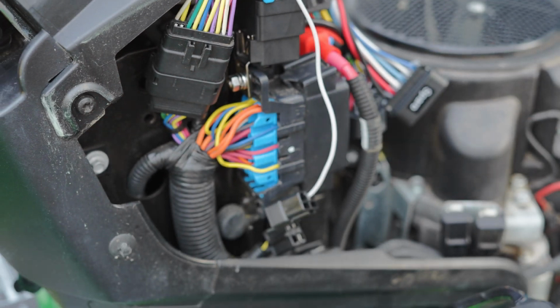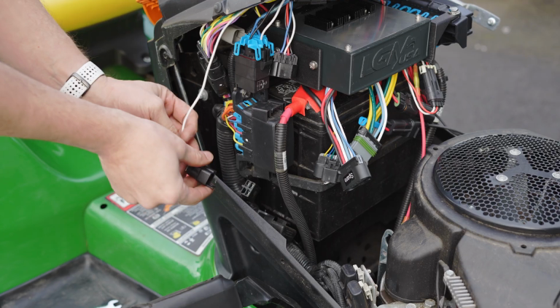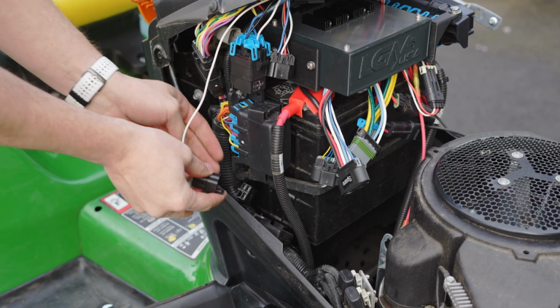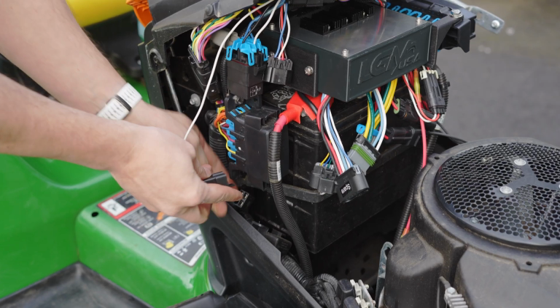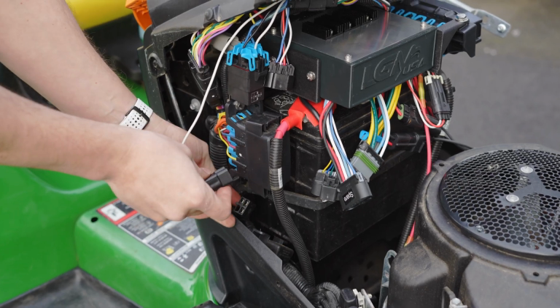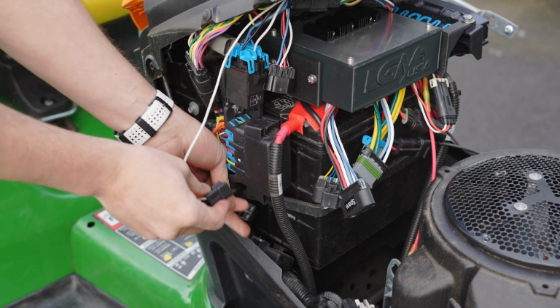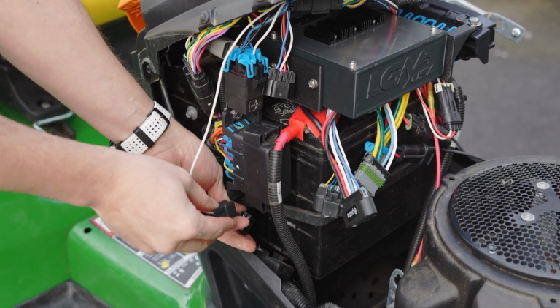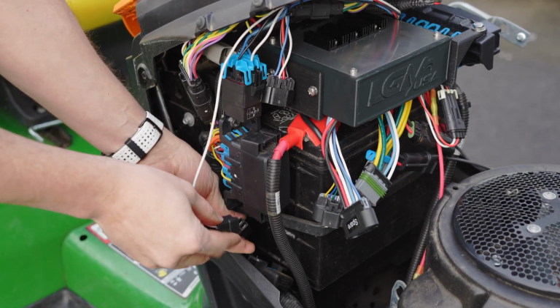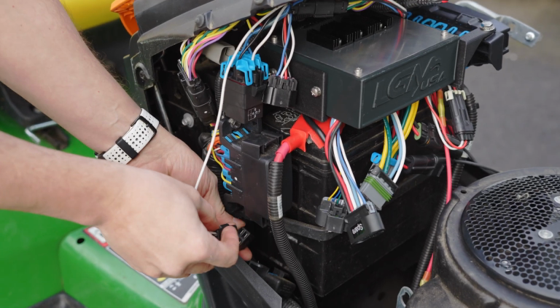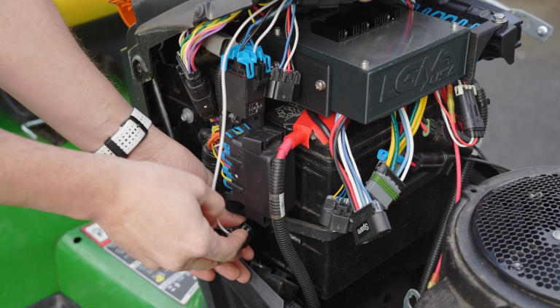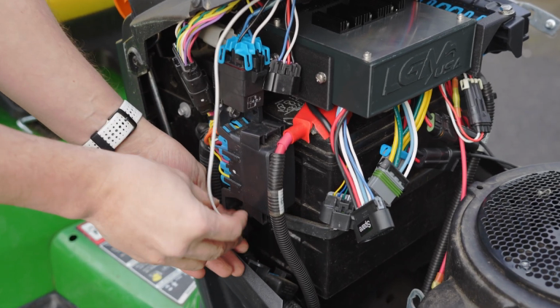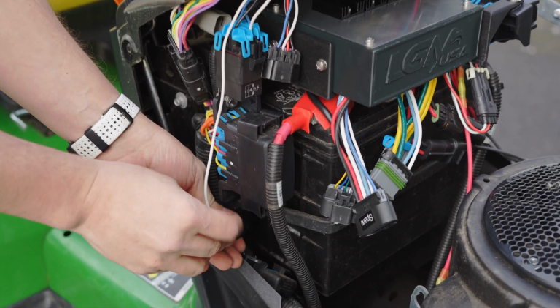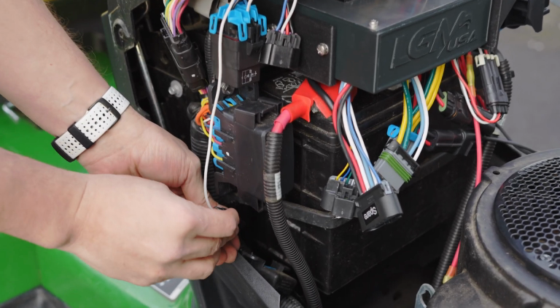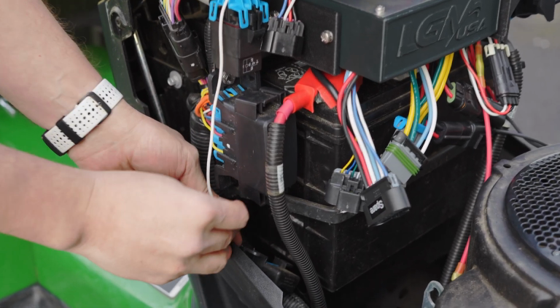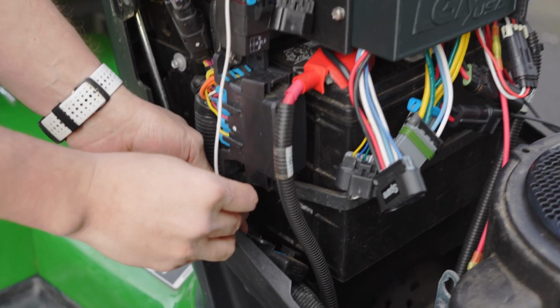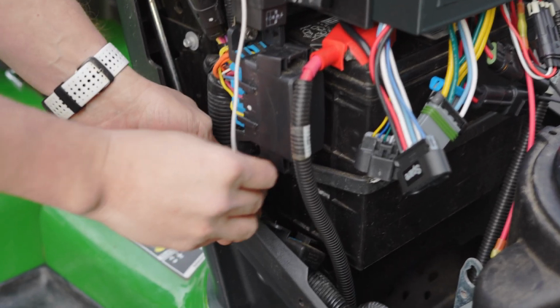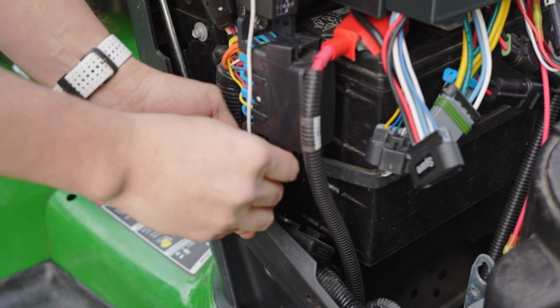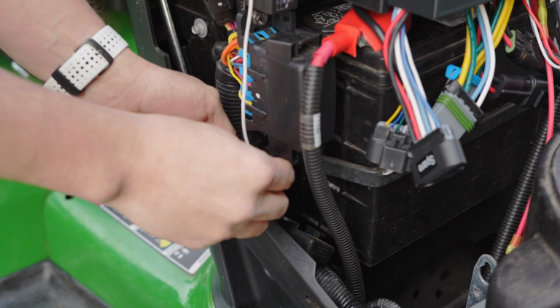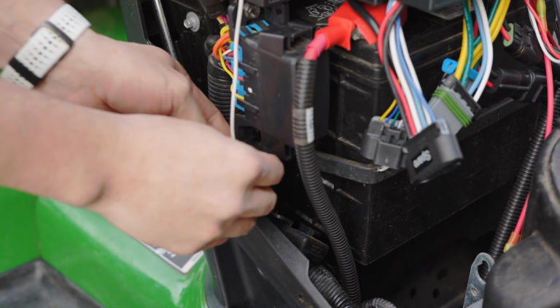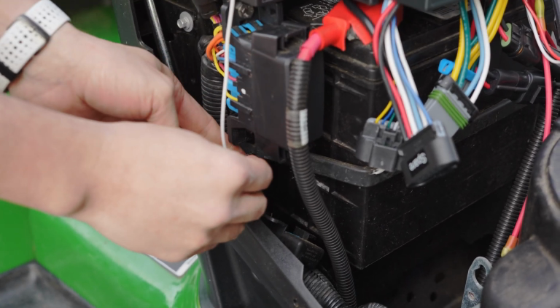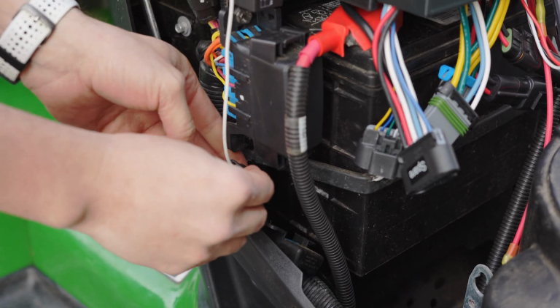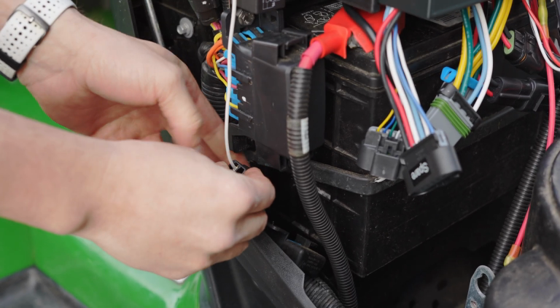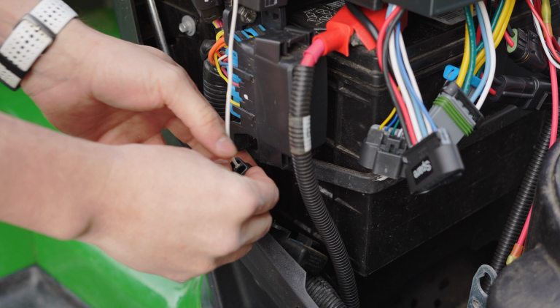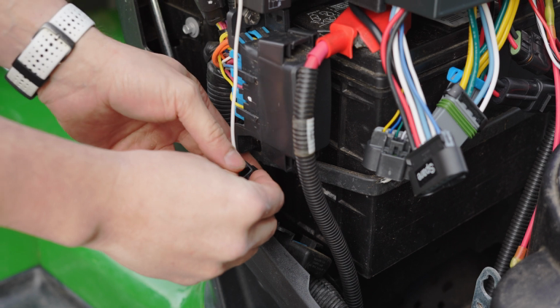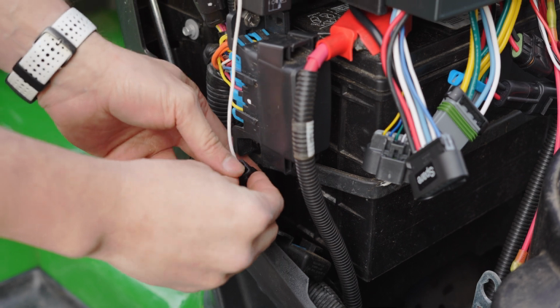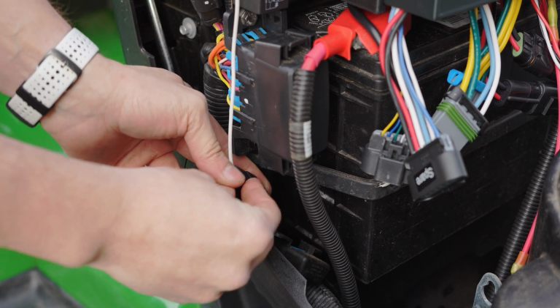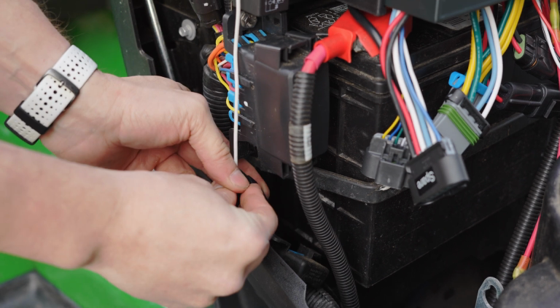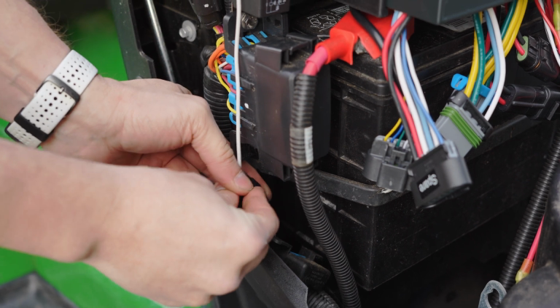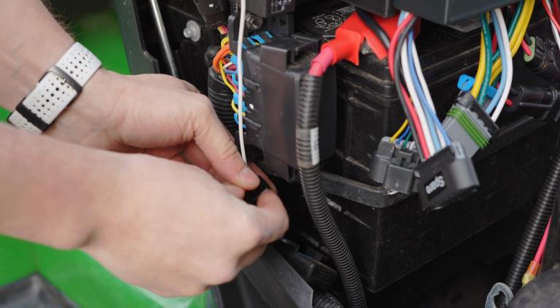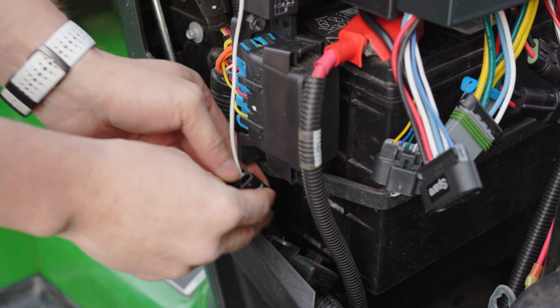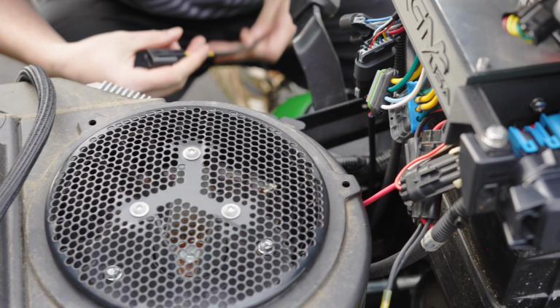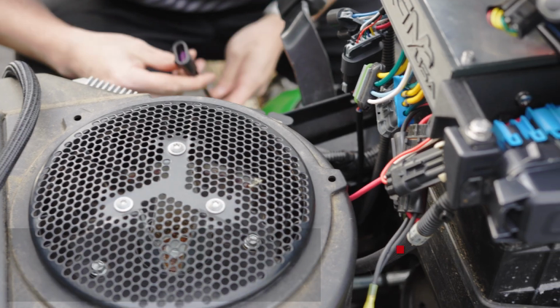Use the provided hardware to mount the auxiliary relay as shown. Connect the black connector on the end of the white wire to the existing 12-volt fast connector.